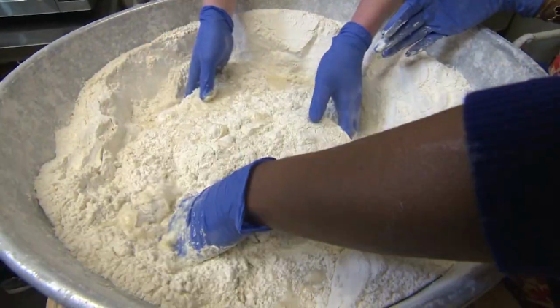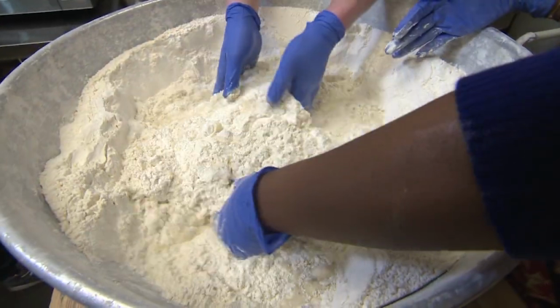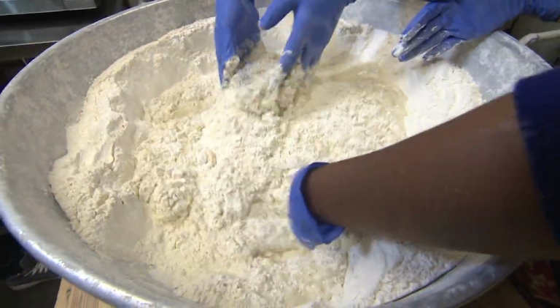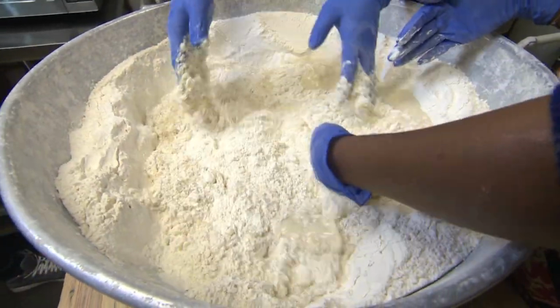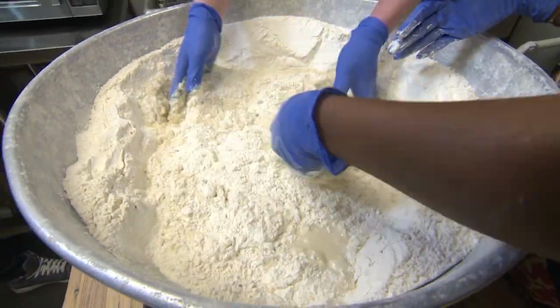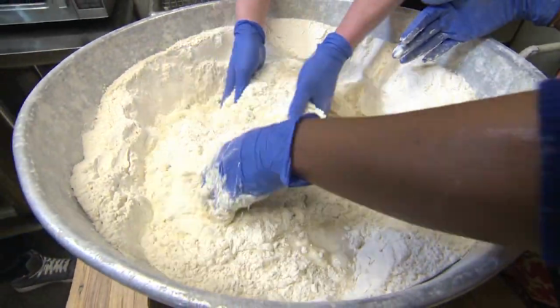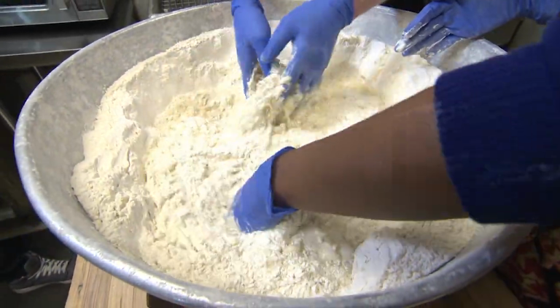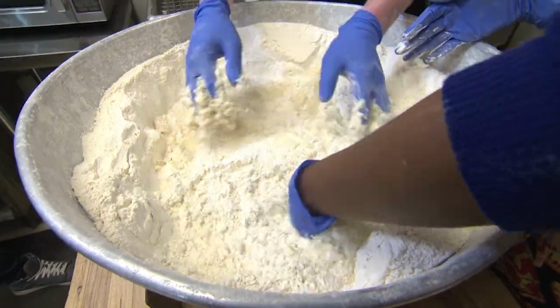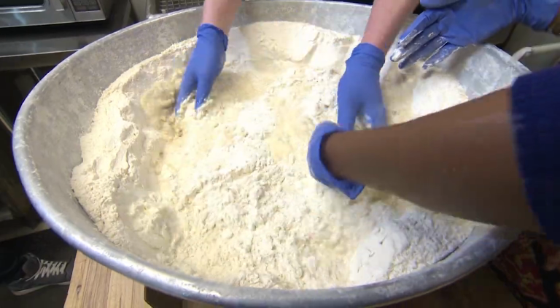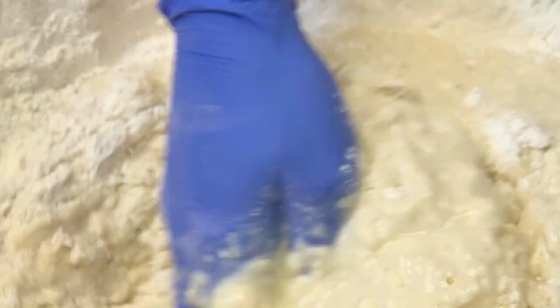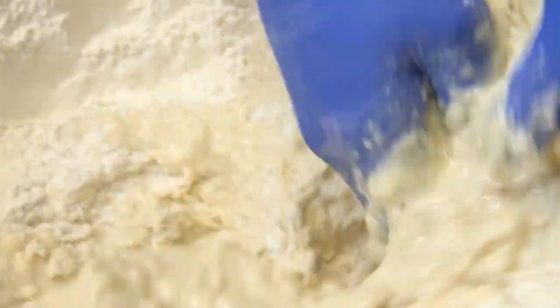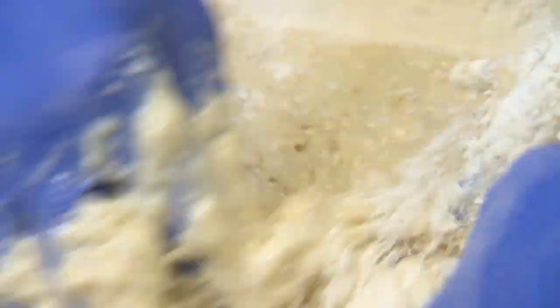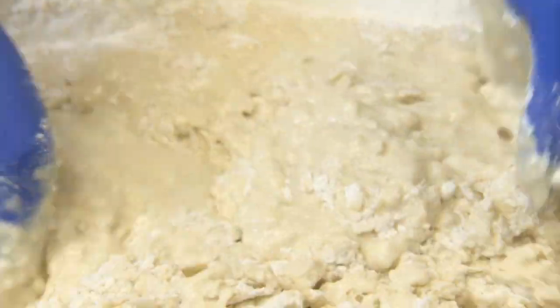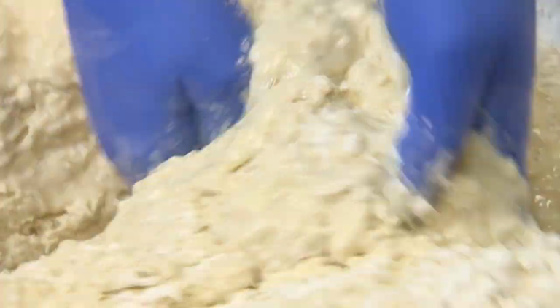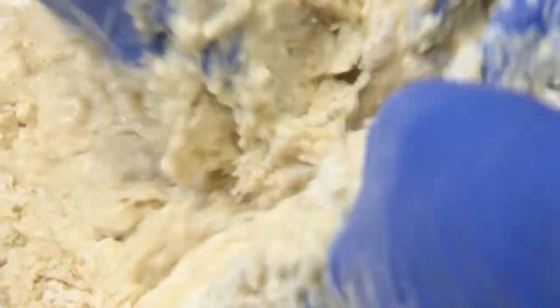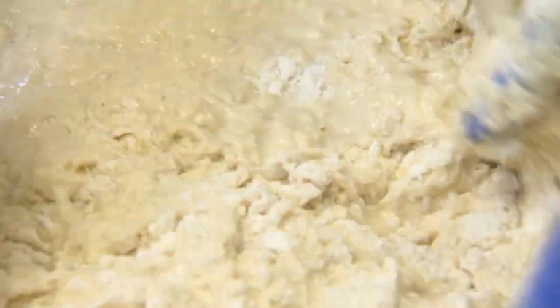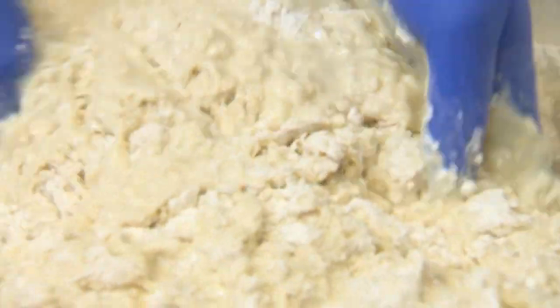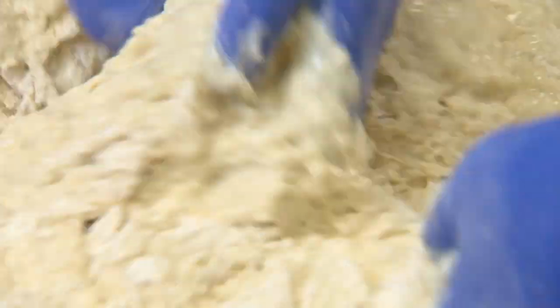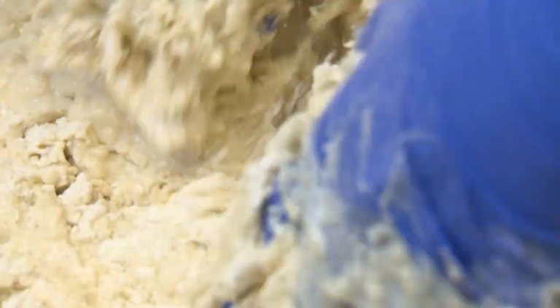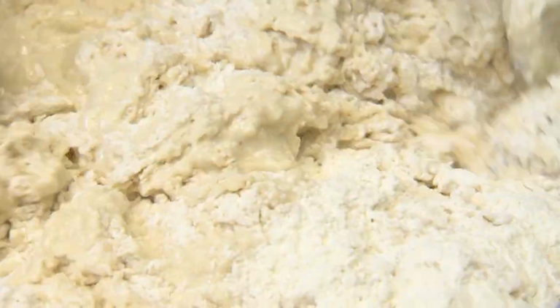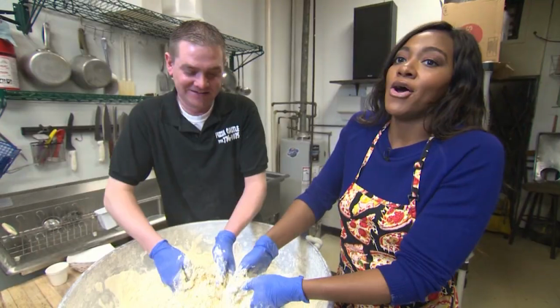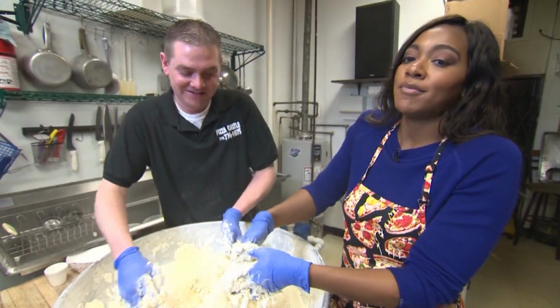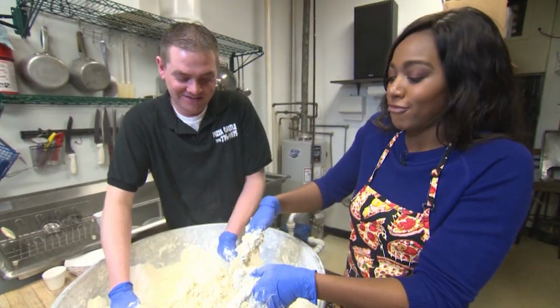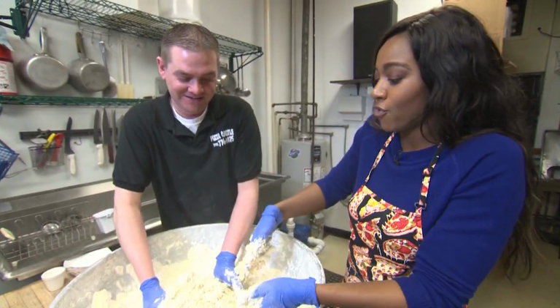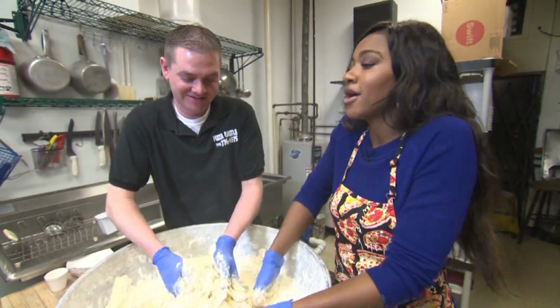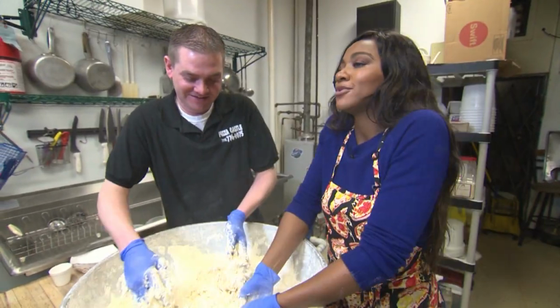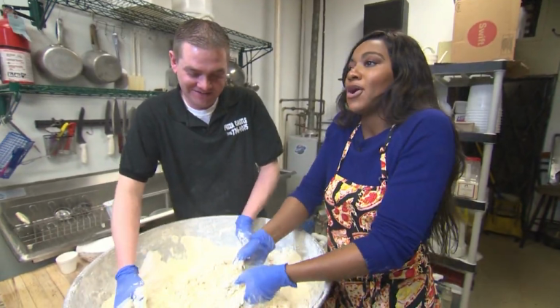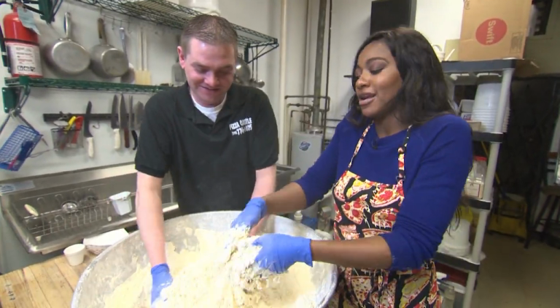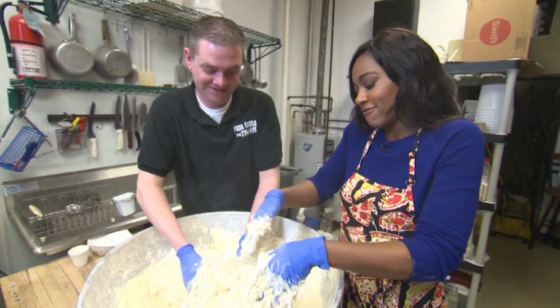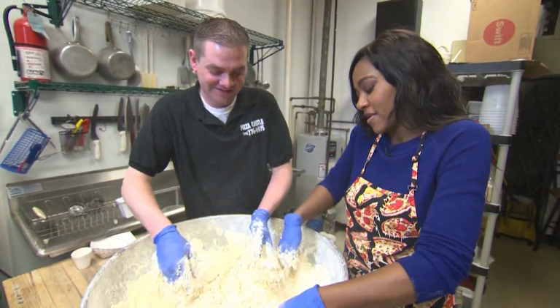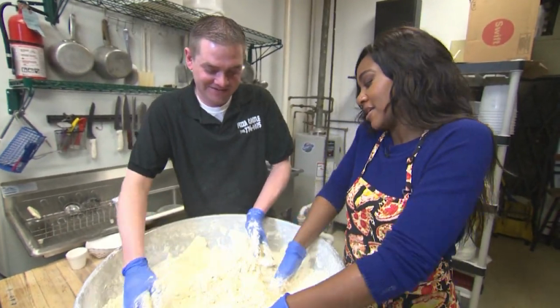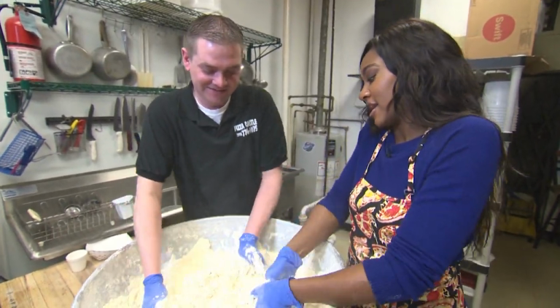Just start slowly mixing everything together. Don't be scared — this is serious. My forearms are already feeling it.